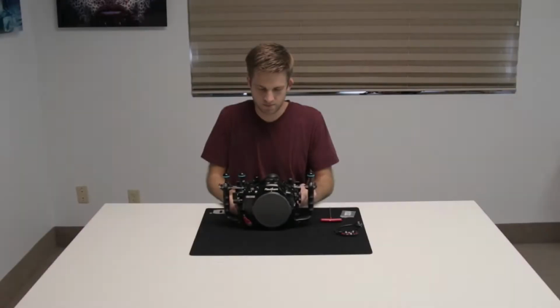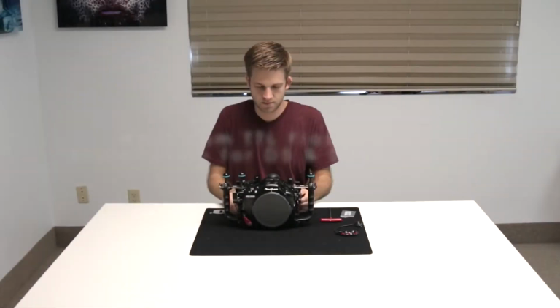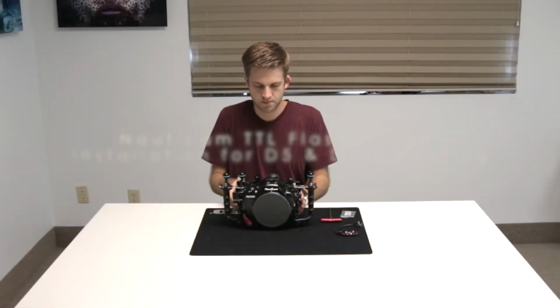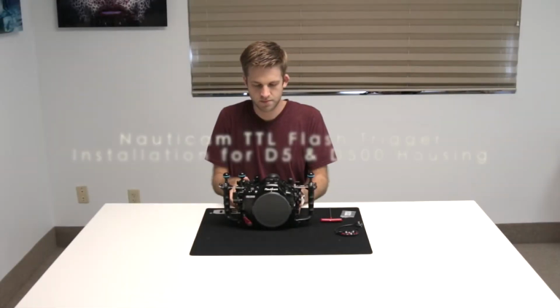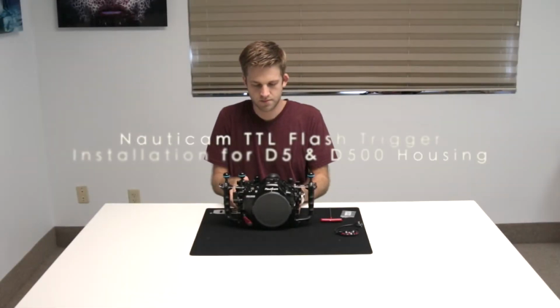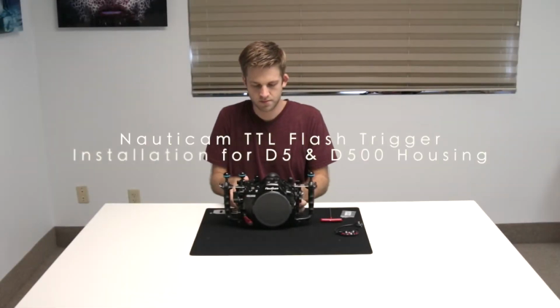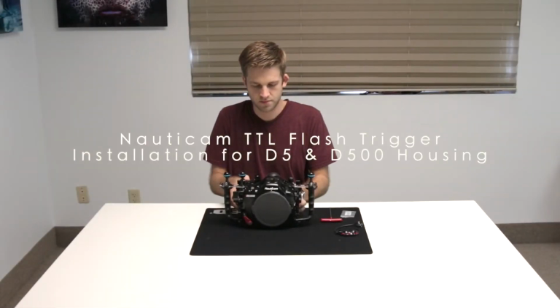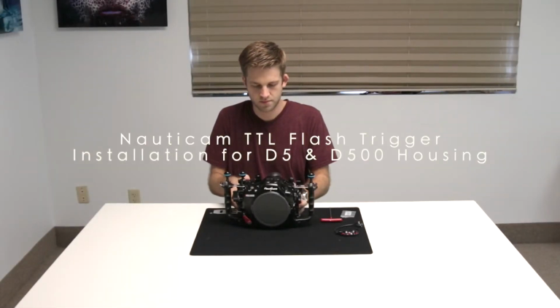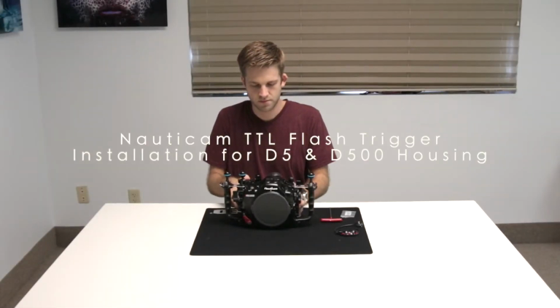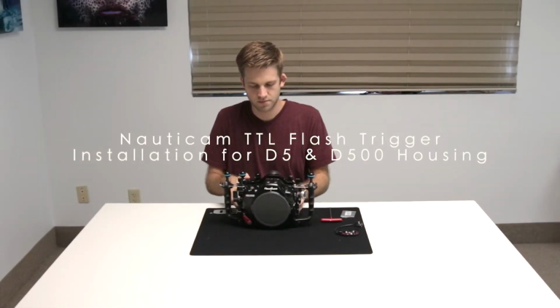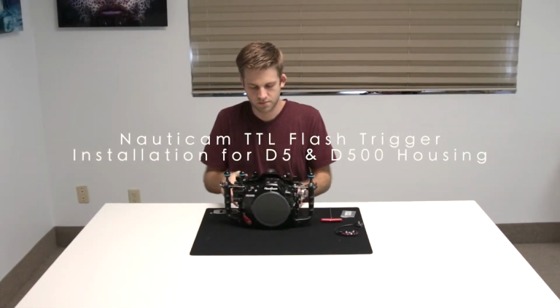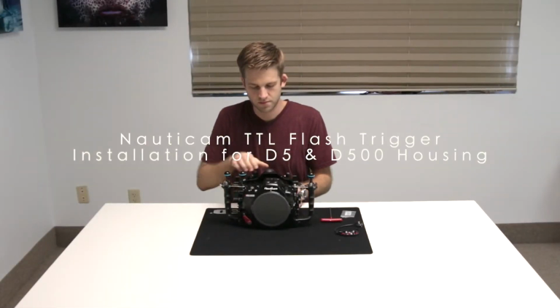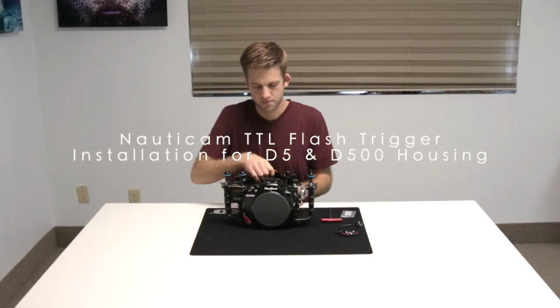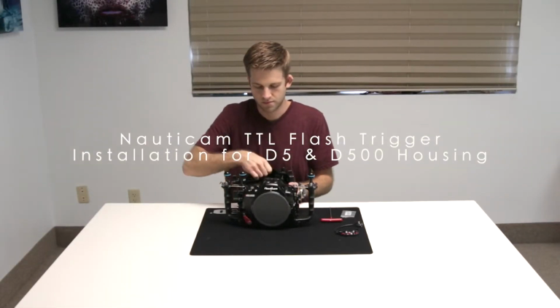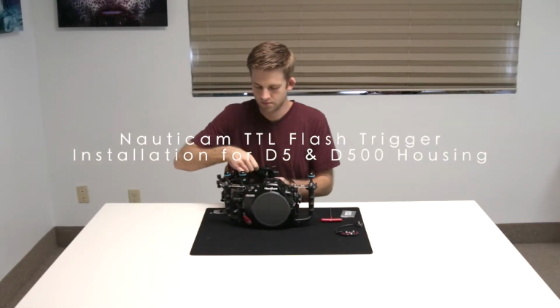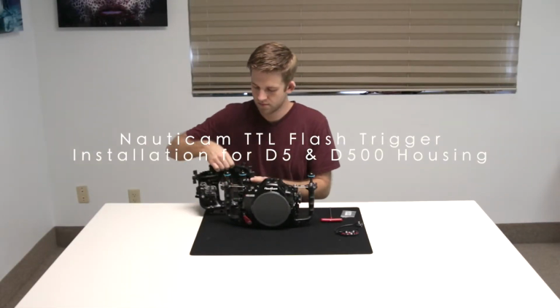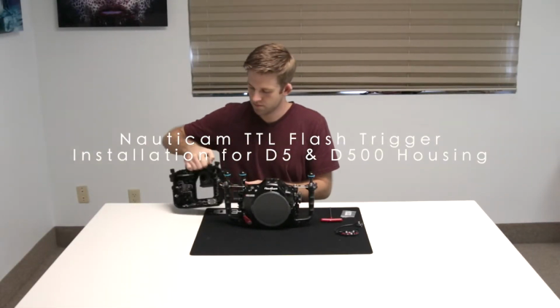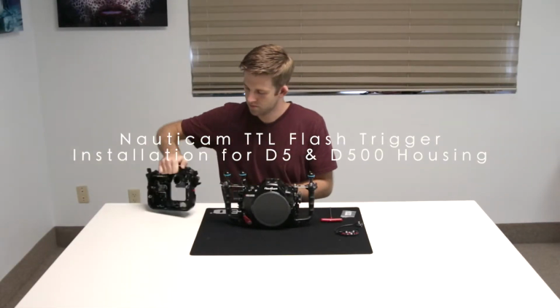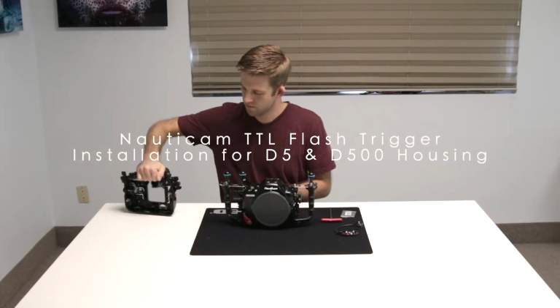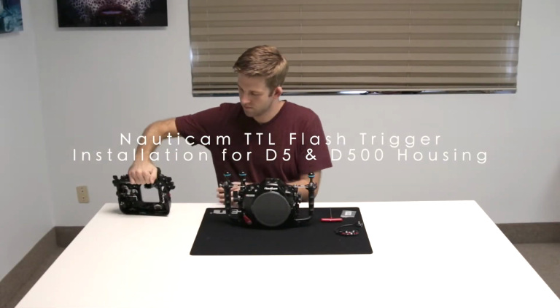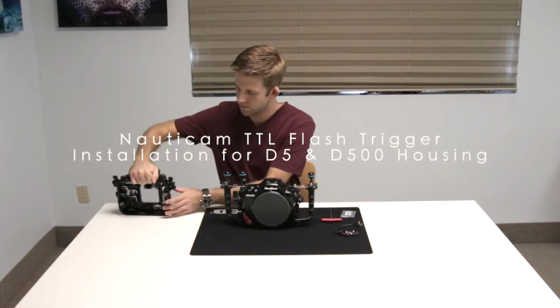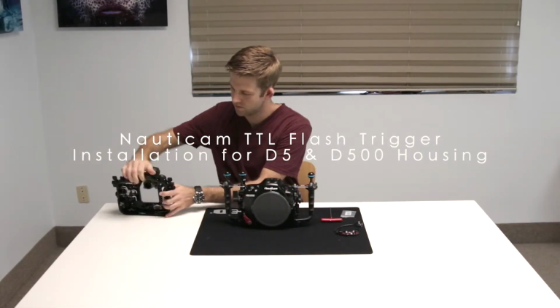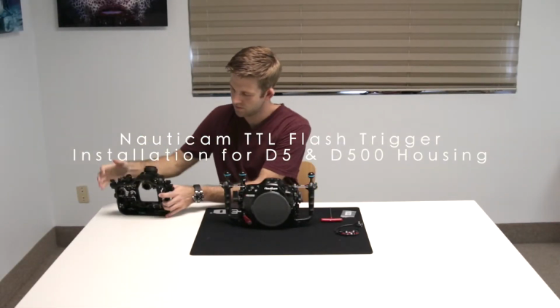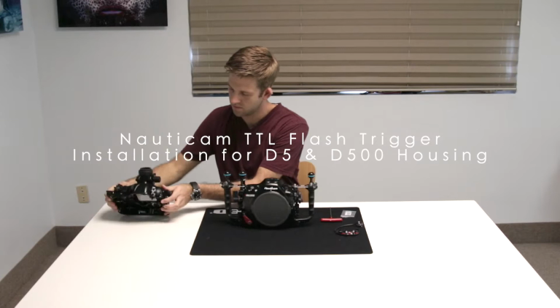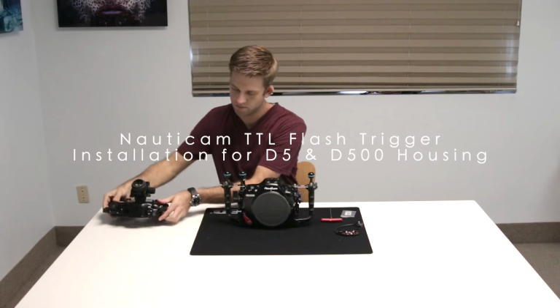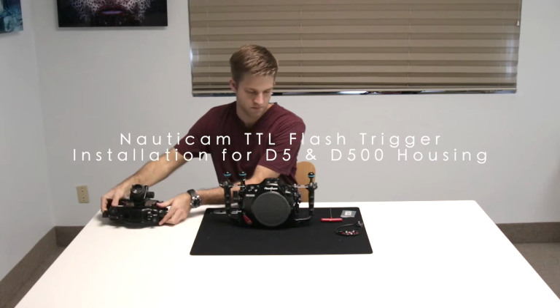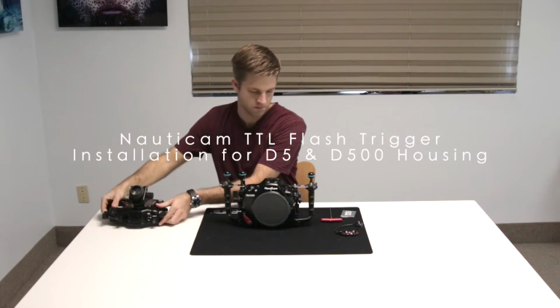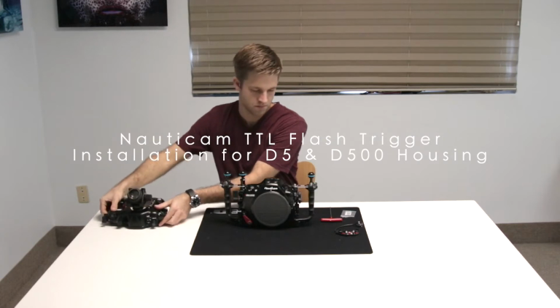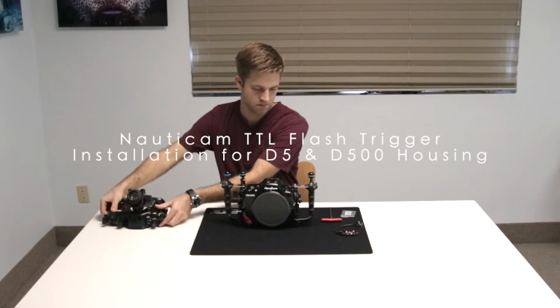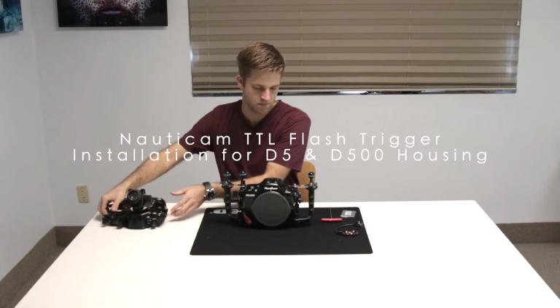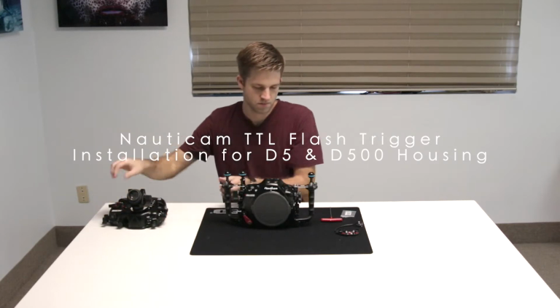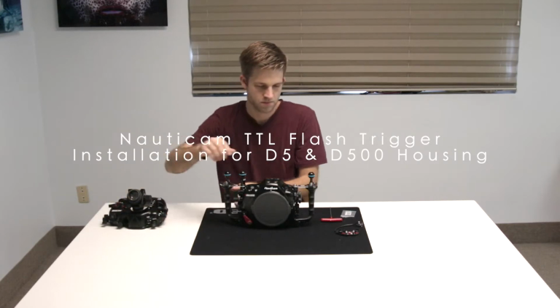Welcome to the installation tutorial for the Nauticam TTL flash trigger for the D5 and D500 underwater housings.